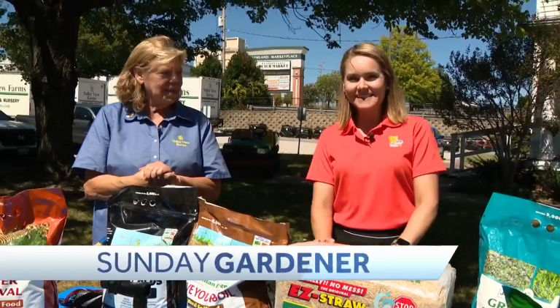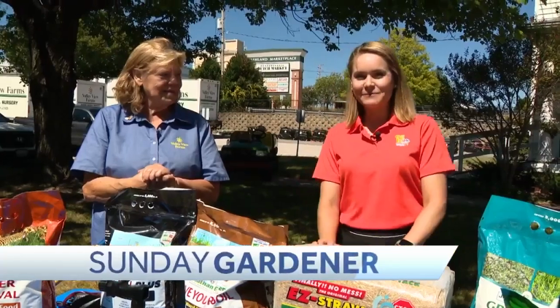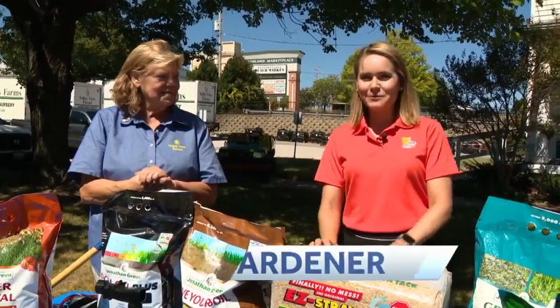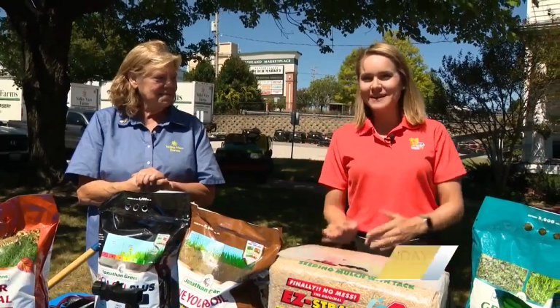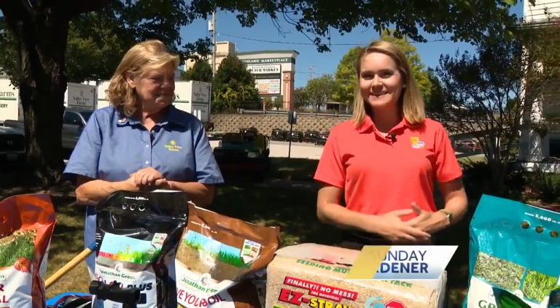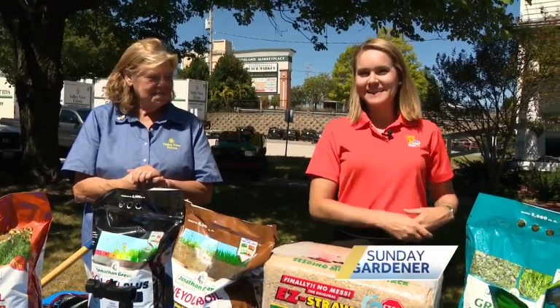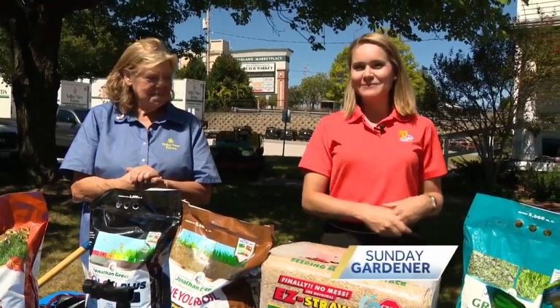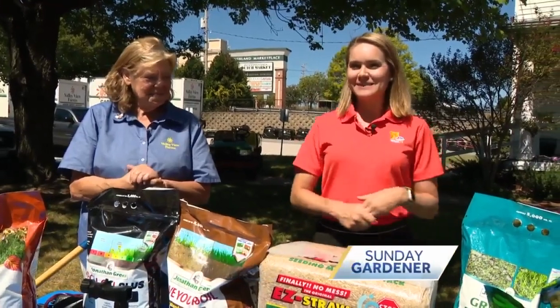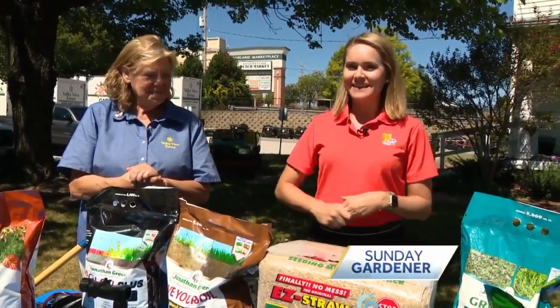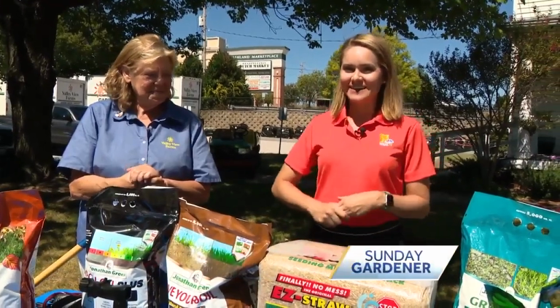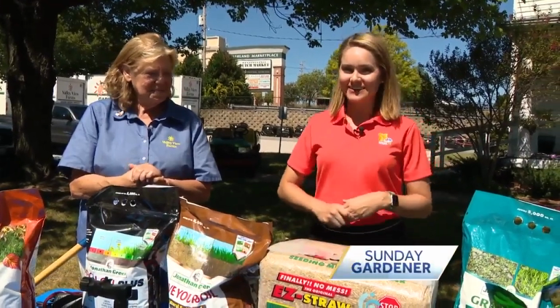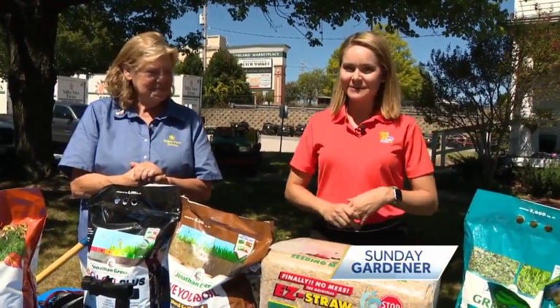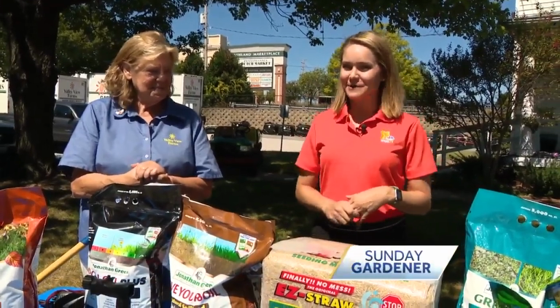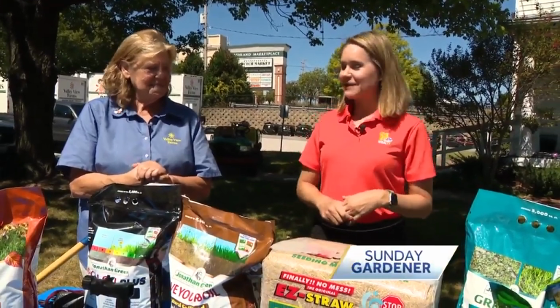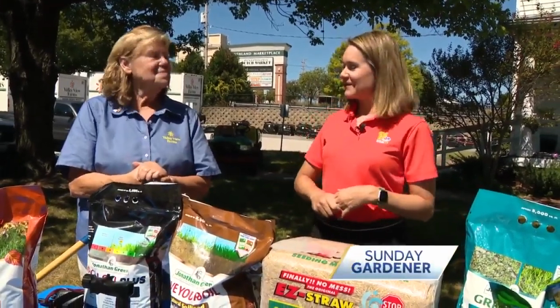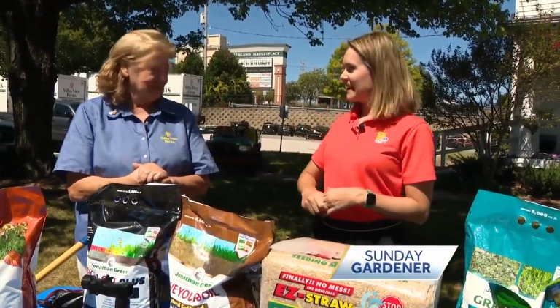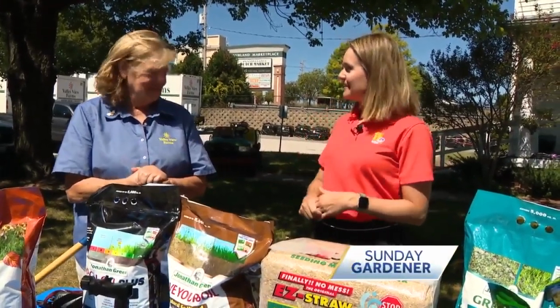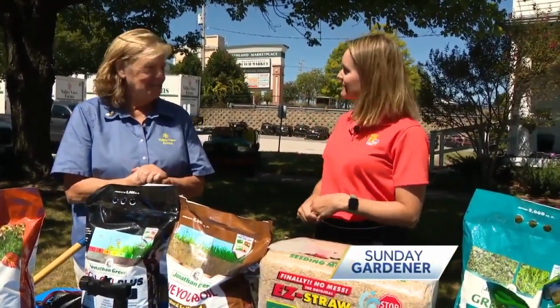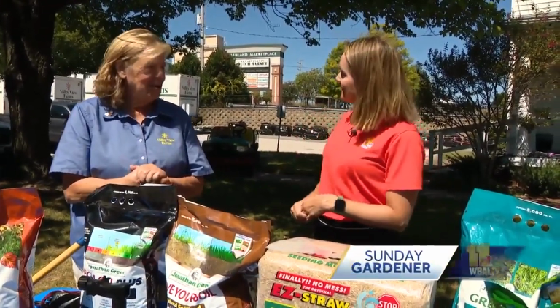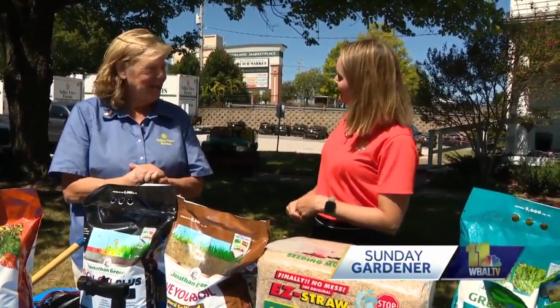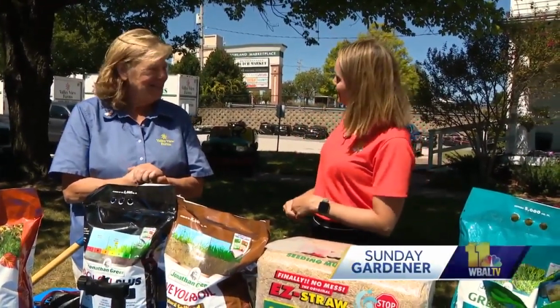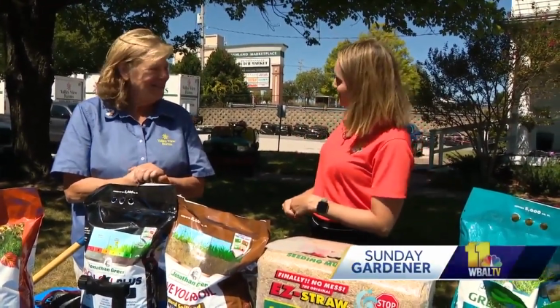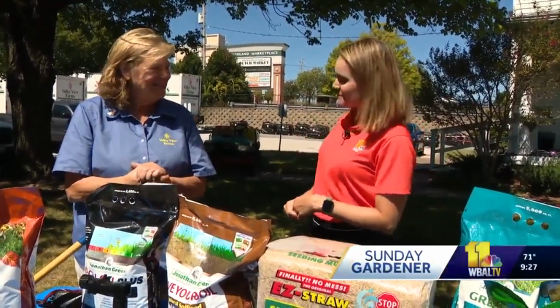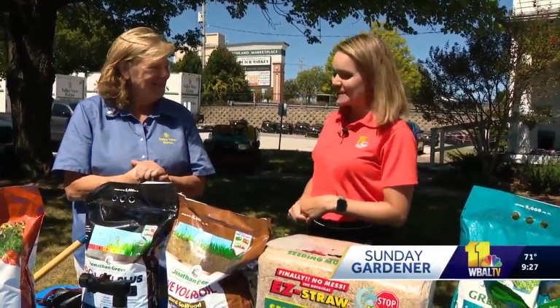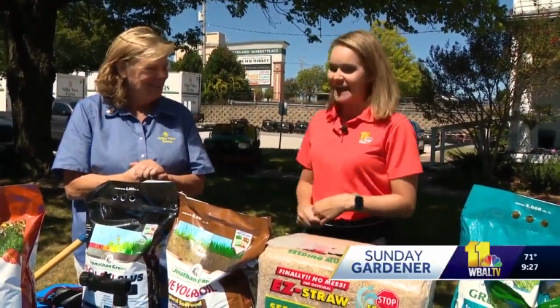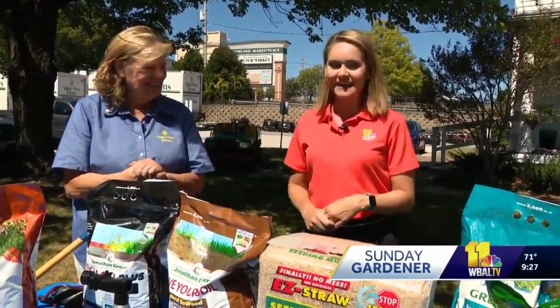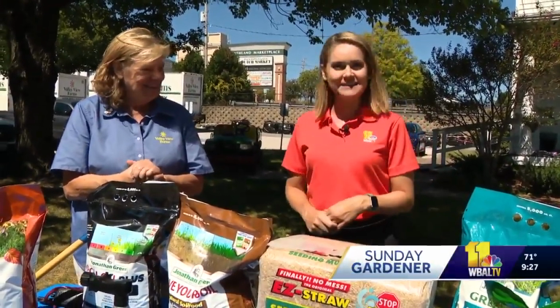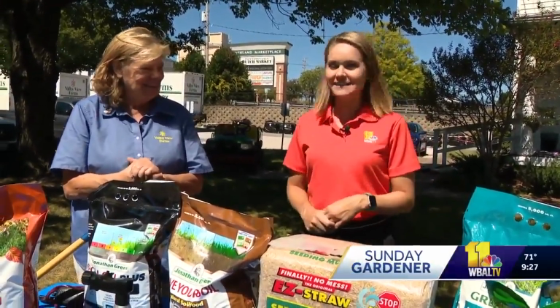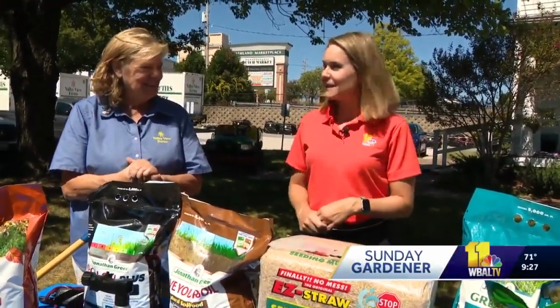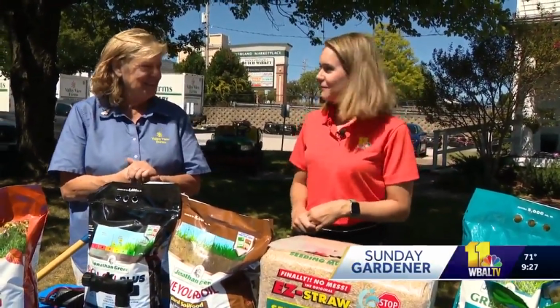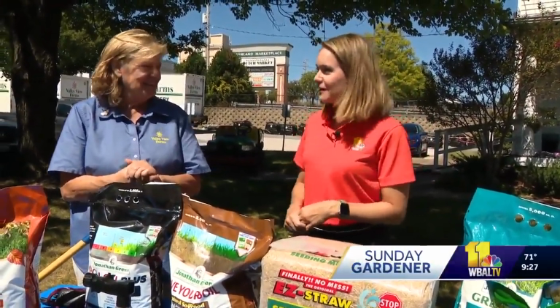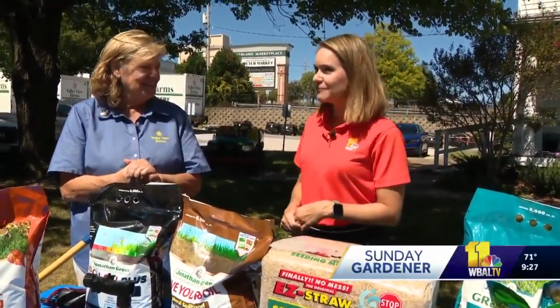It's Ava Marie and it's time for Sunday Gardener. I'm here with Carrie Engel. Good morning. And it is that time of year.